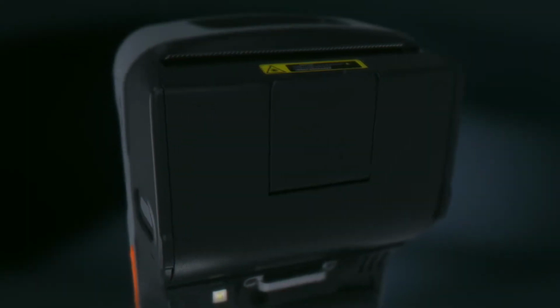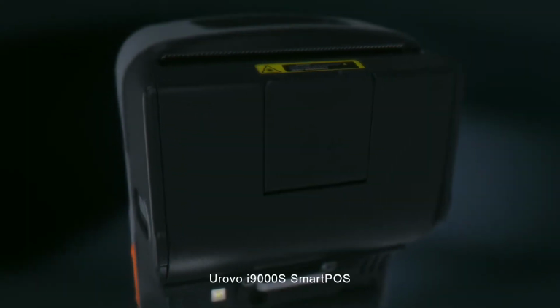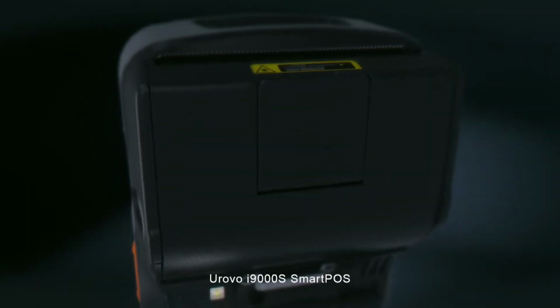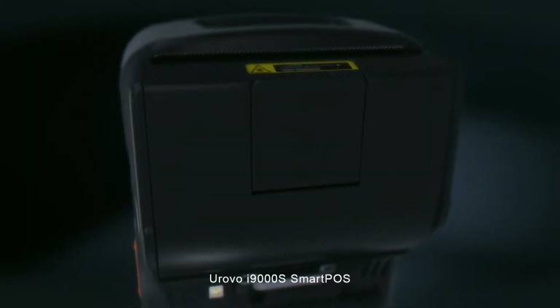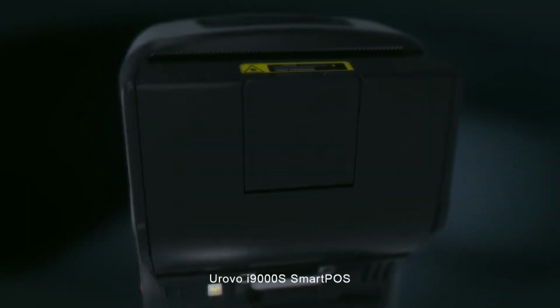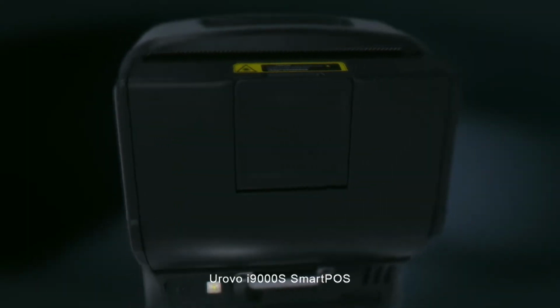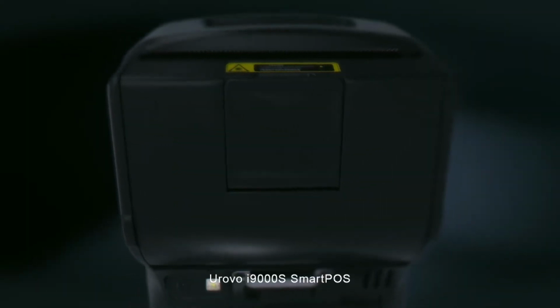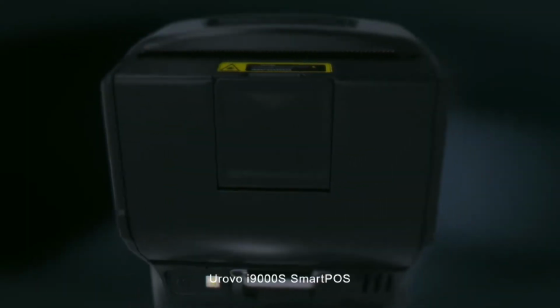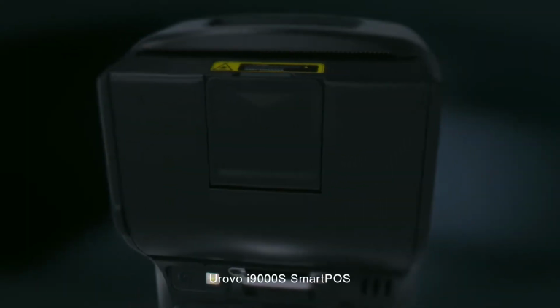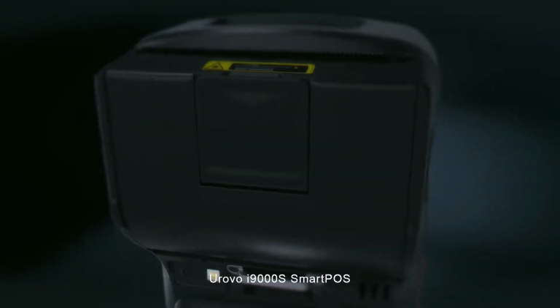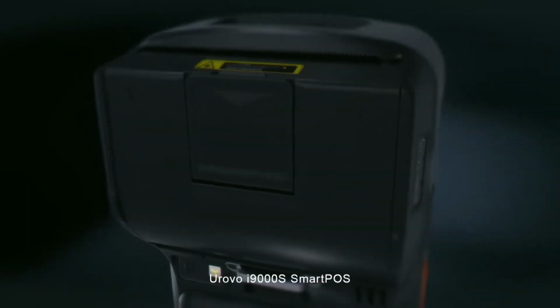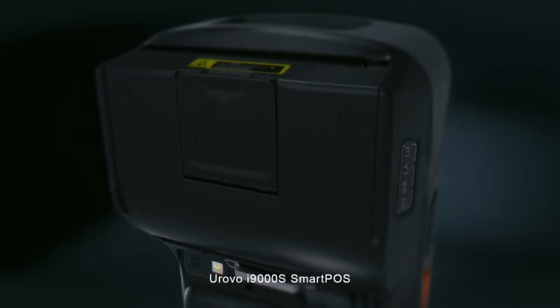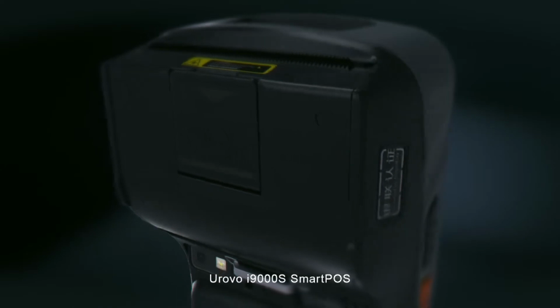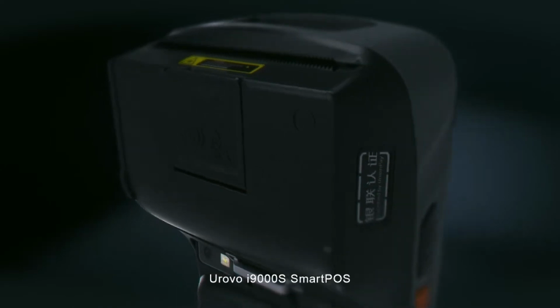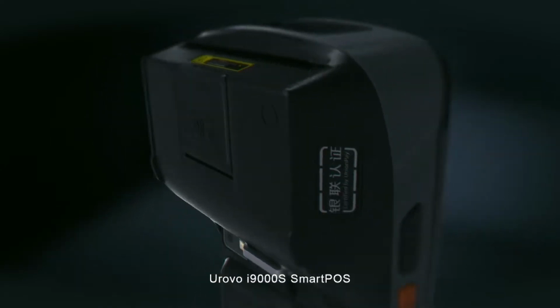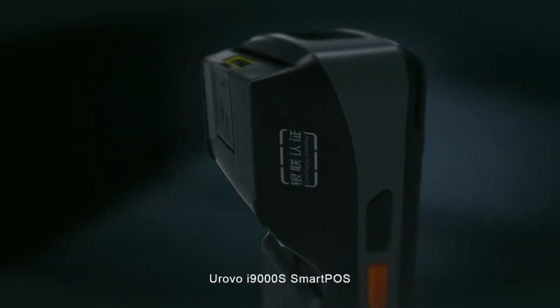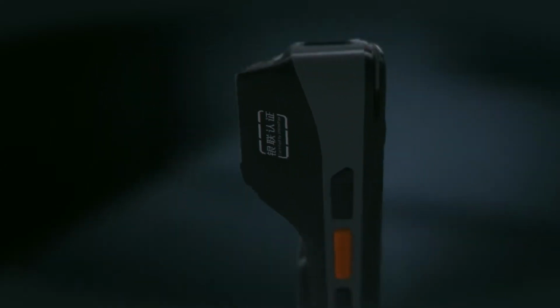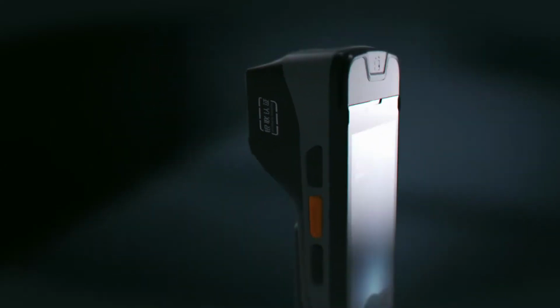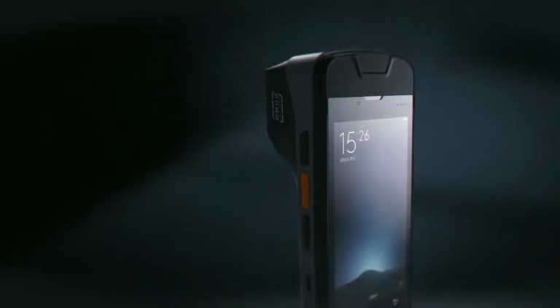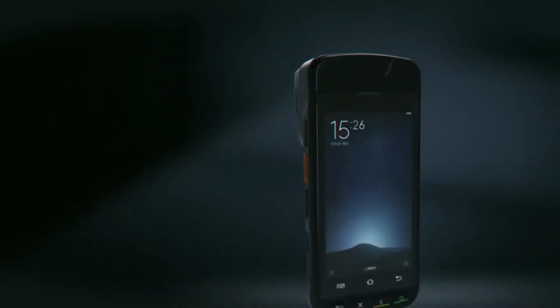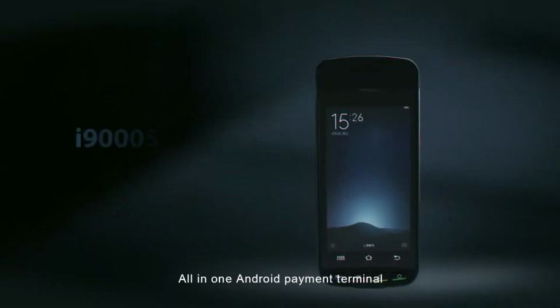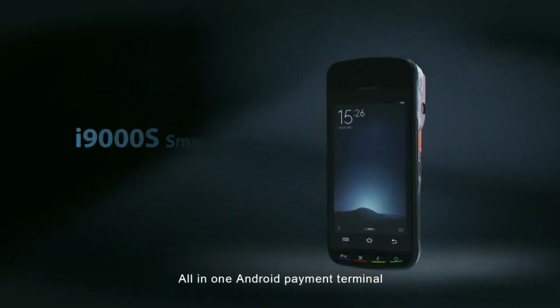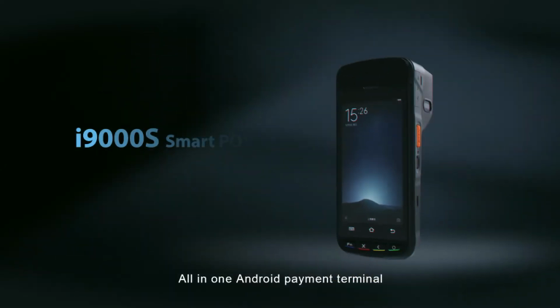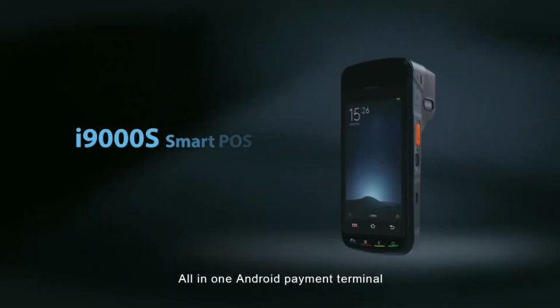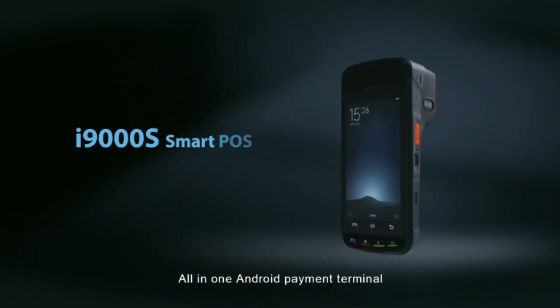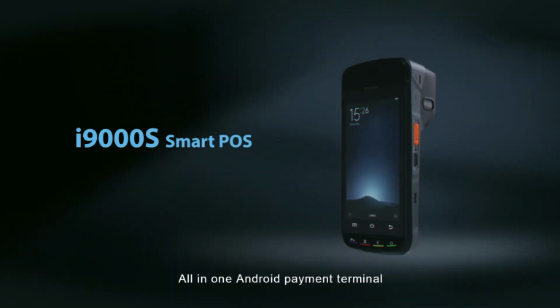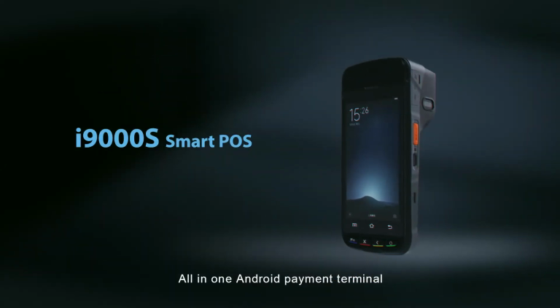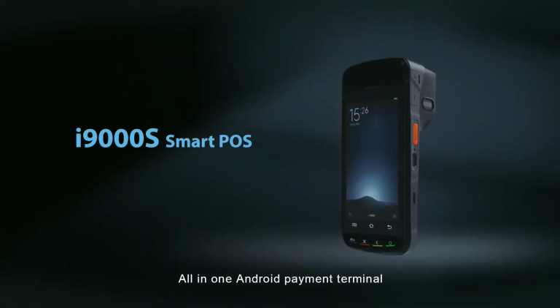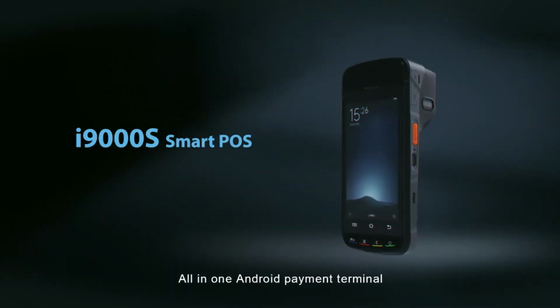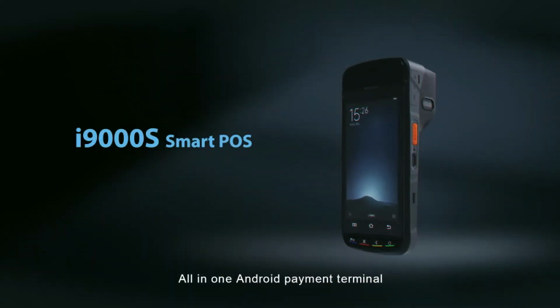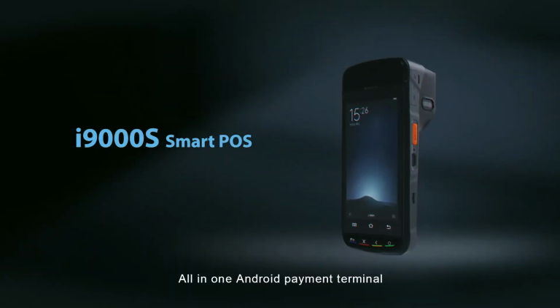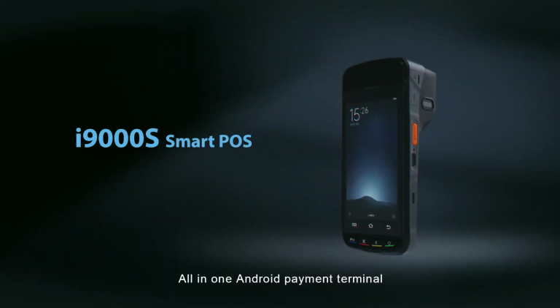Eurovo i9000S SmartPose All-in-One Android Payment Terminal.